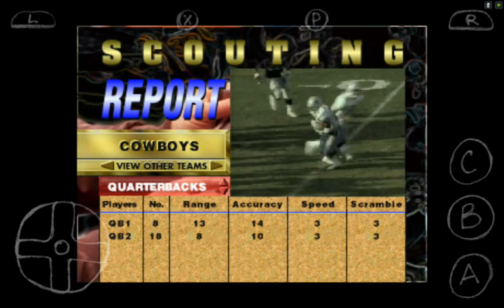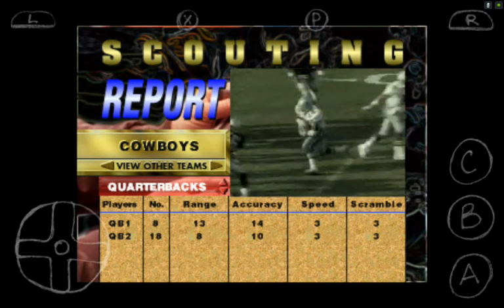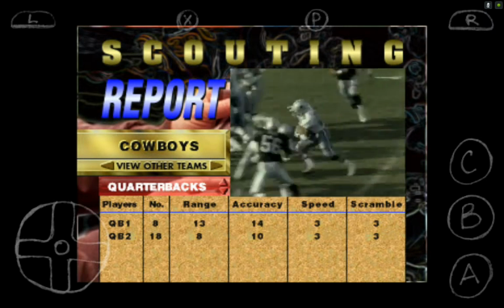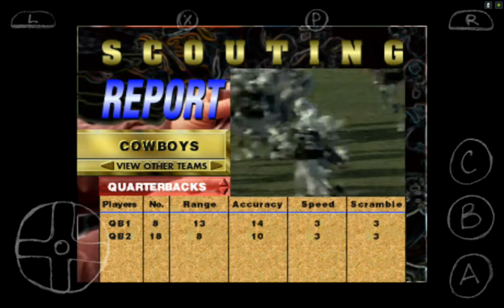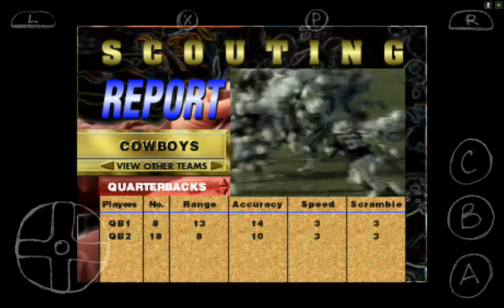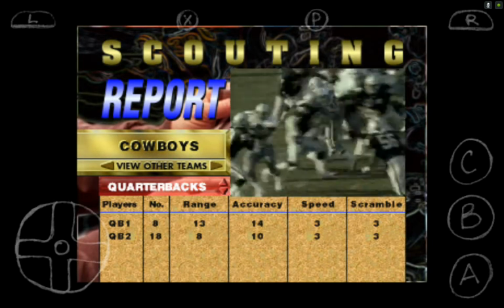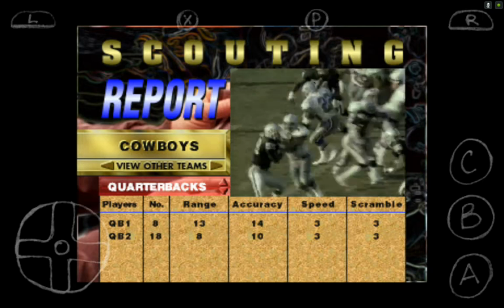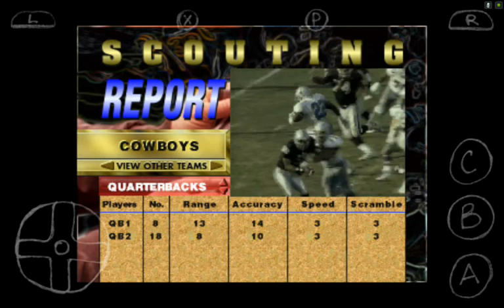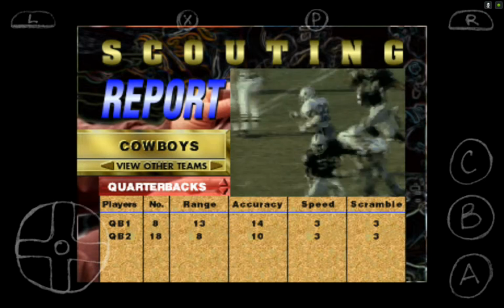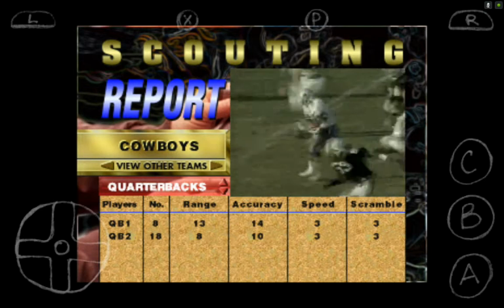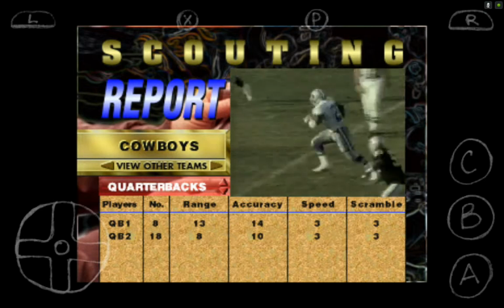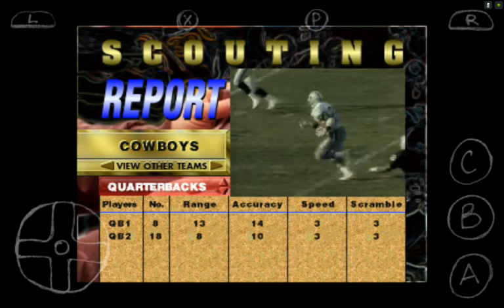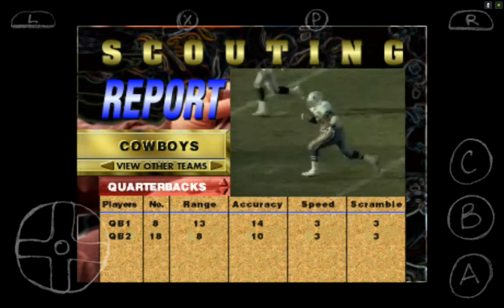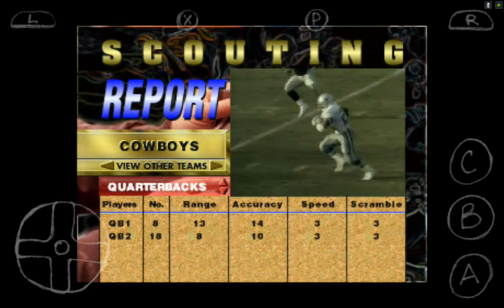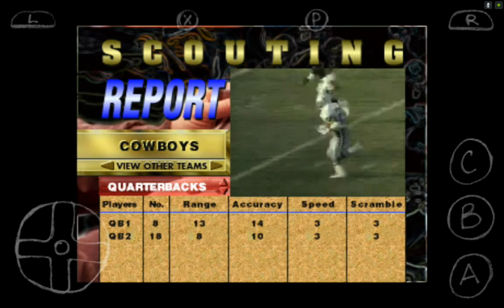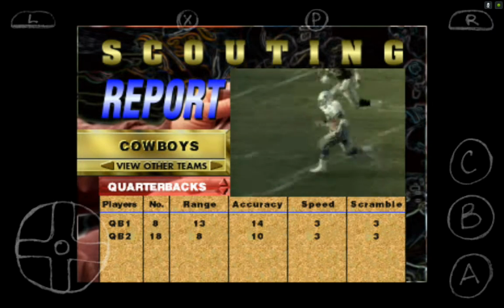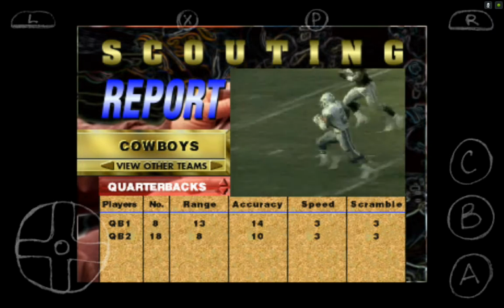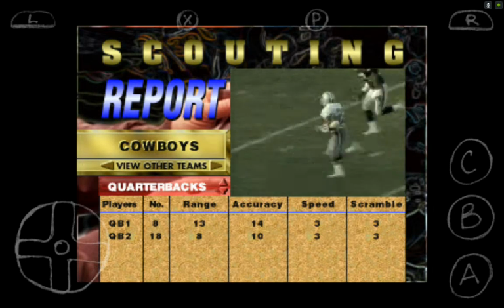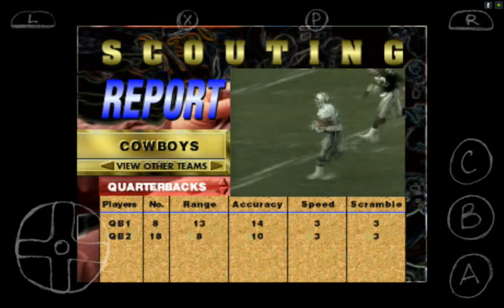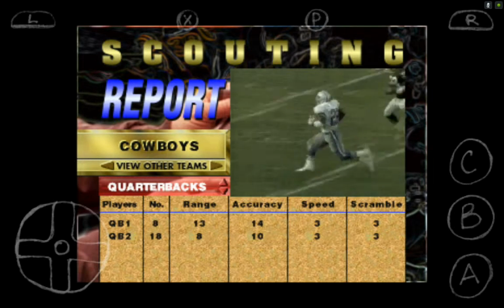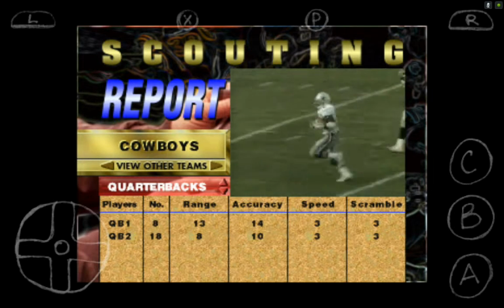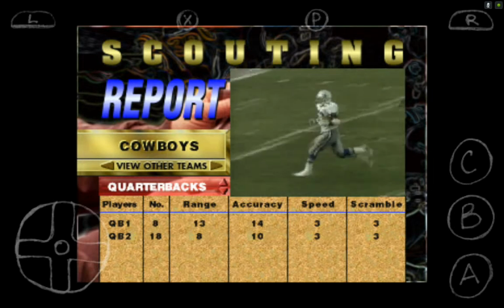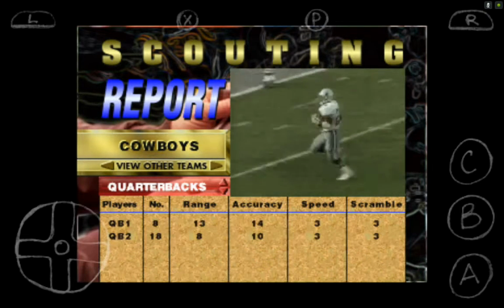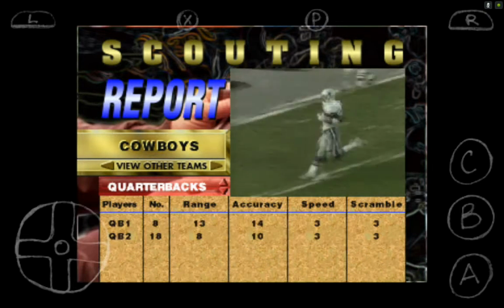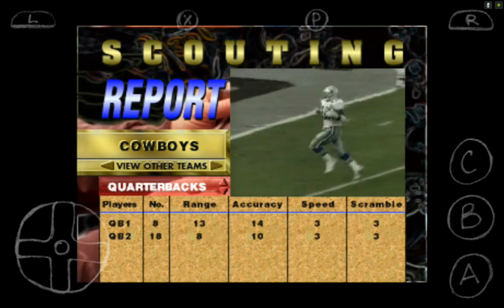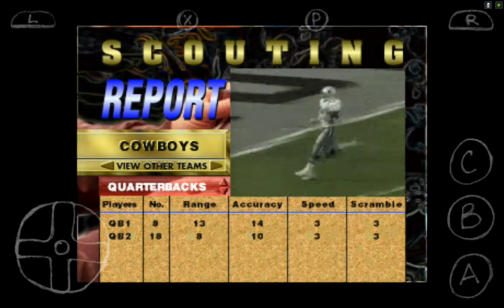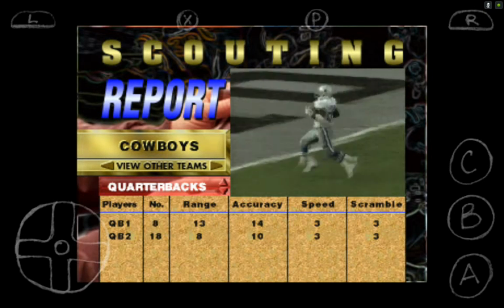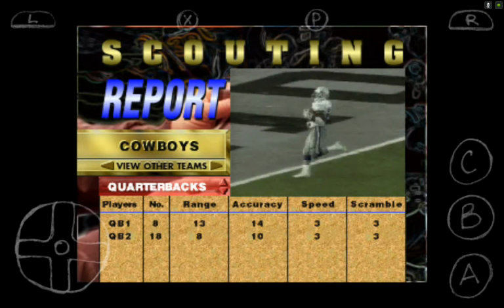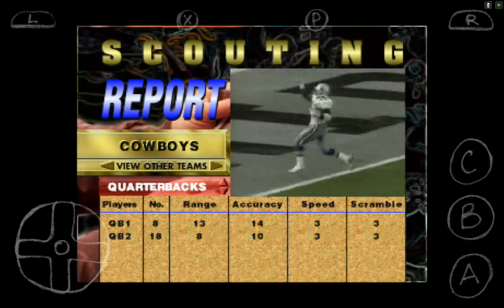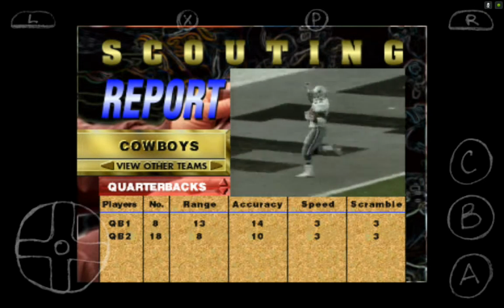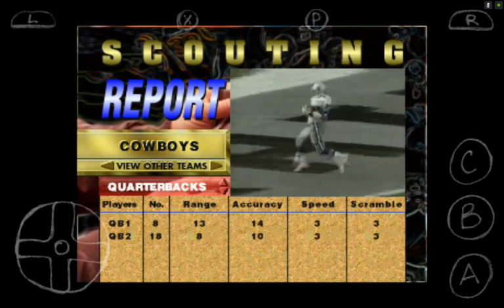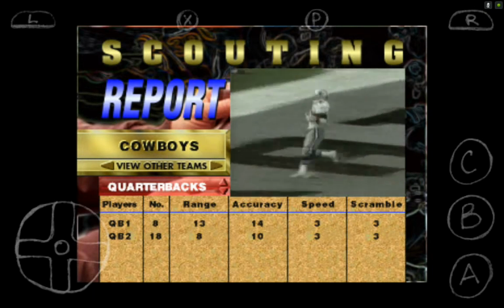And Dallas goes to the ground. Halfback straight up the middle. He'll walk into the end zone. Touchdown, Cowboys.